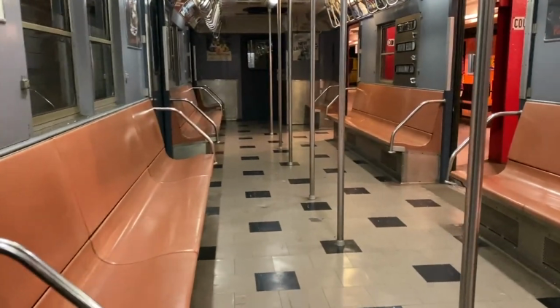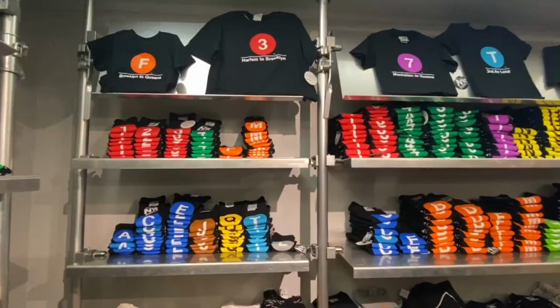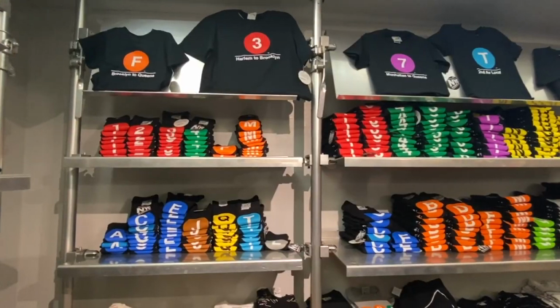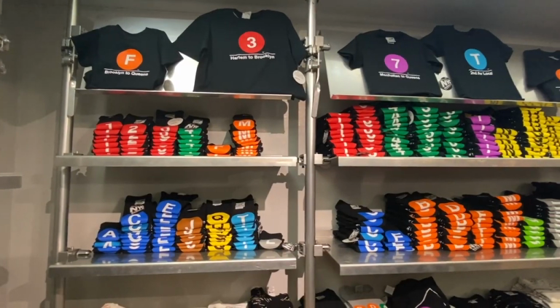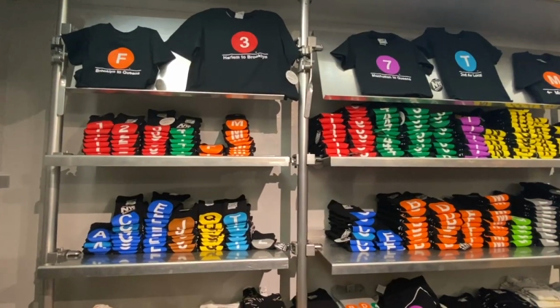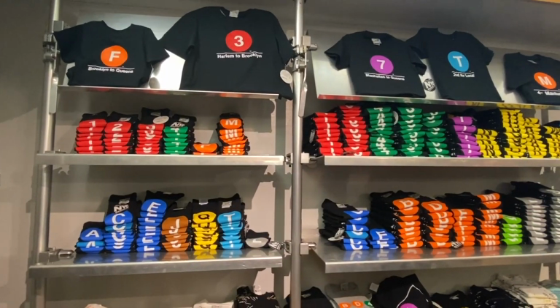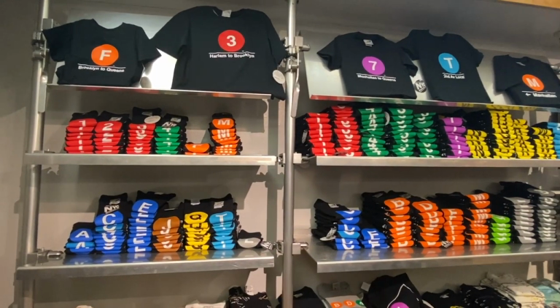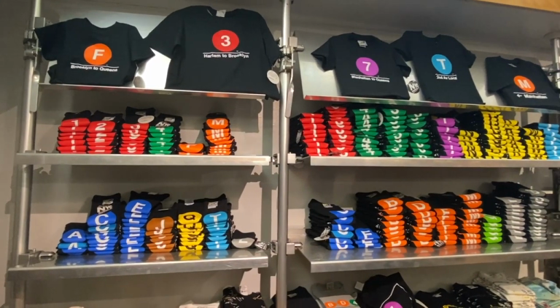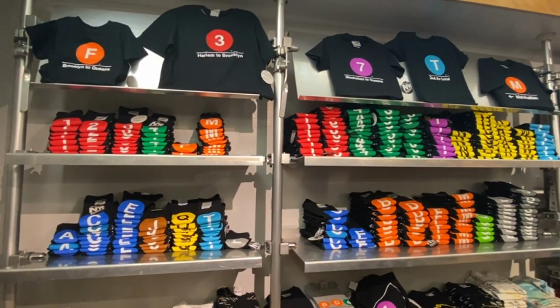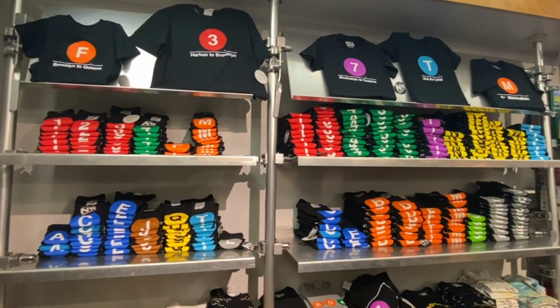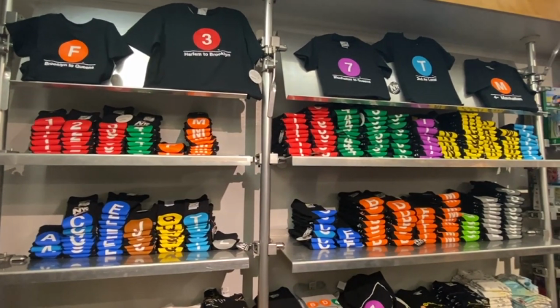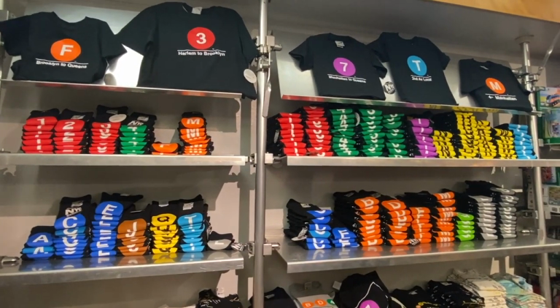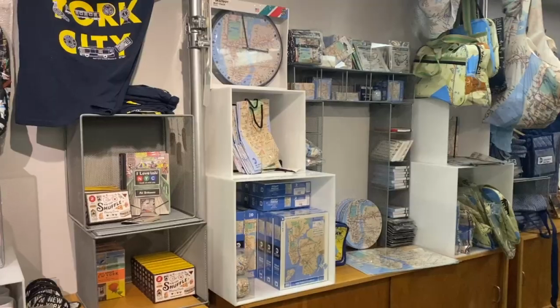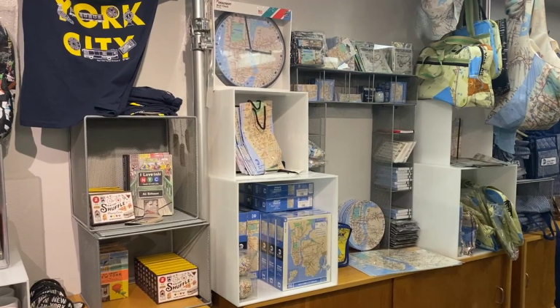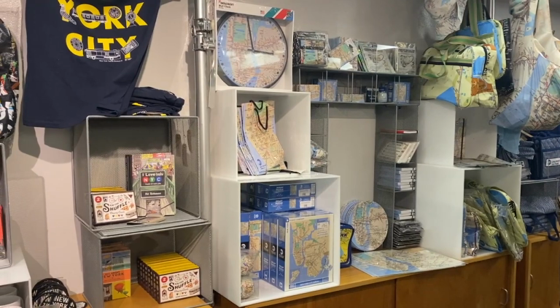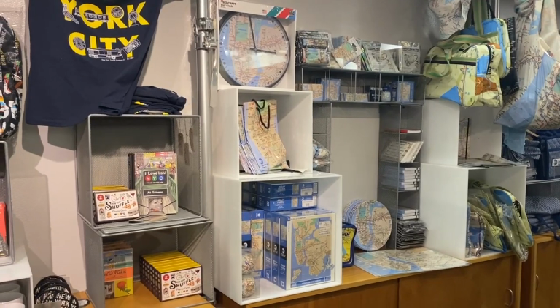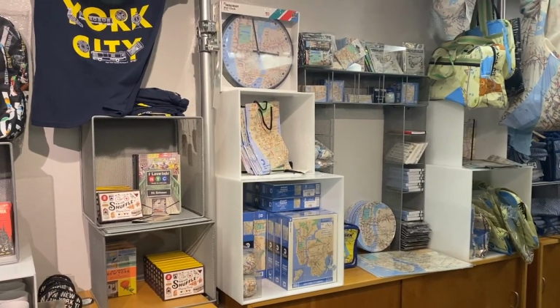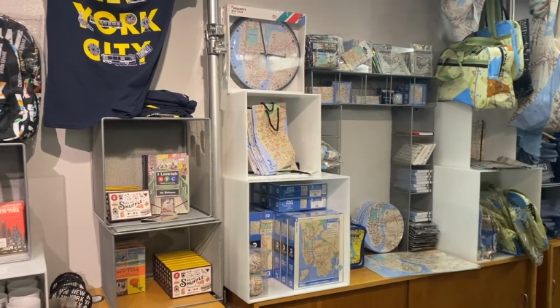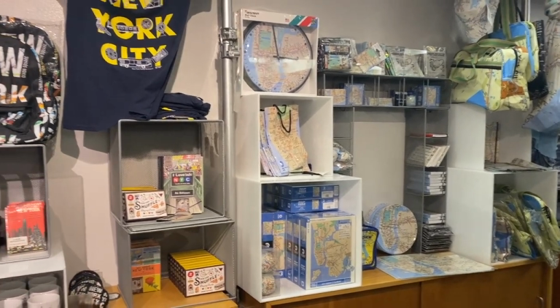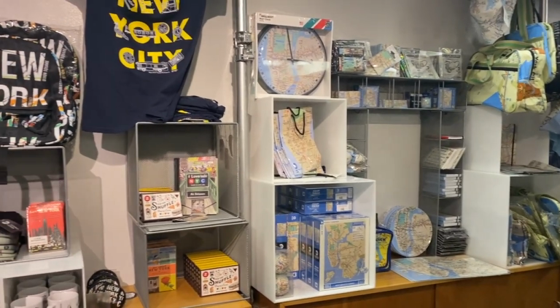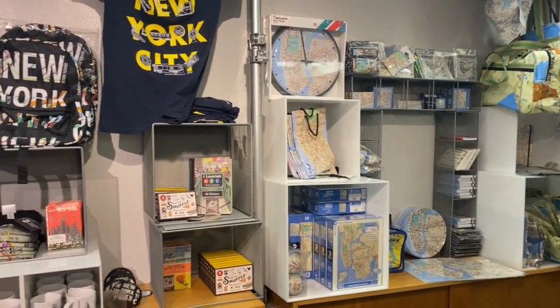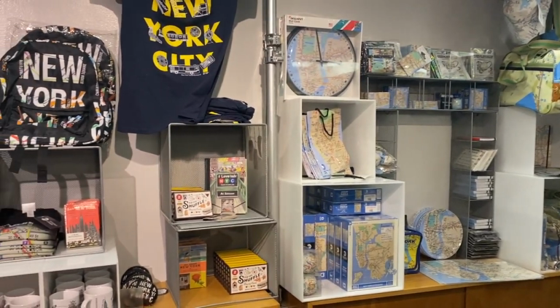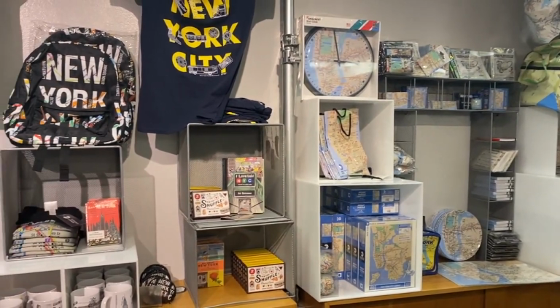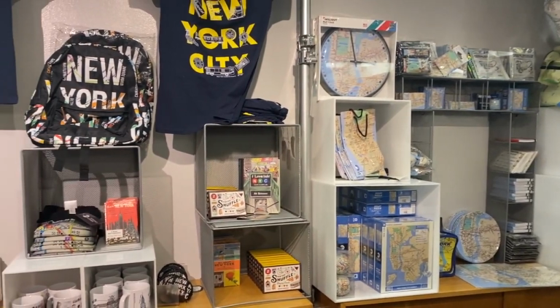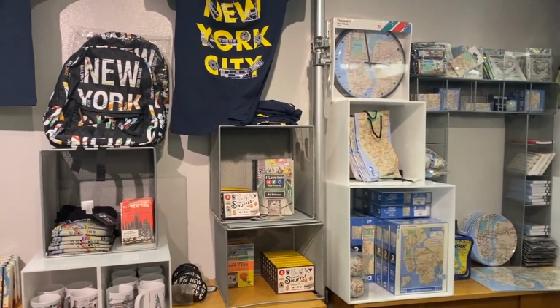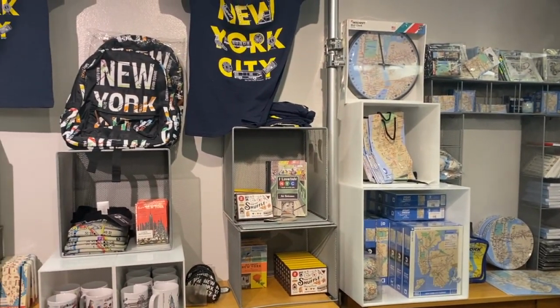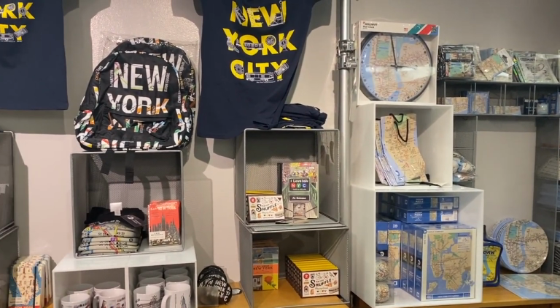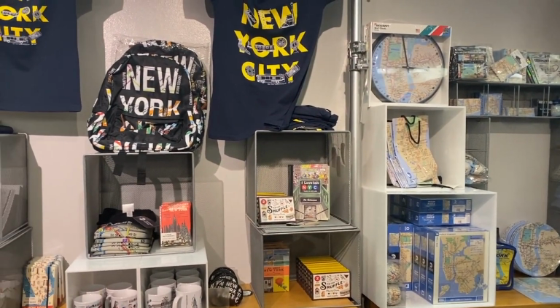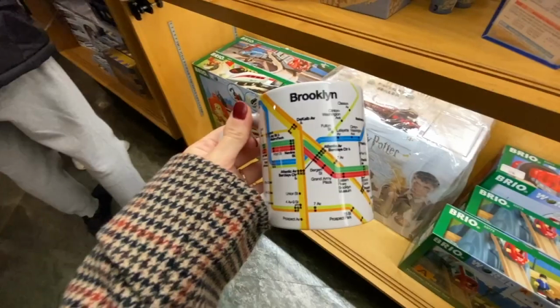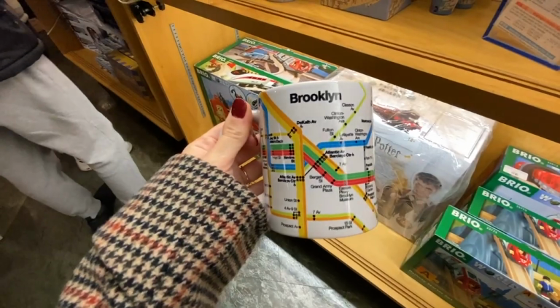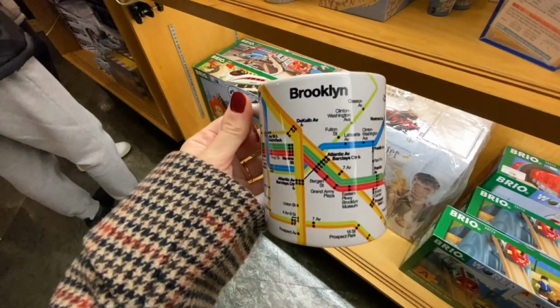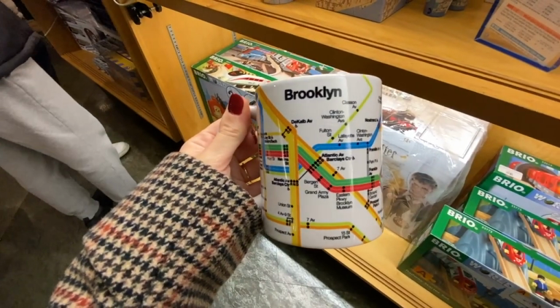When you head out, there's a gift shop where you can pick up some New York City transportation-themed souvenirs.